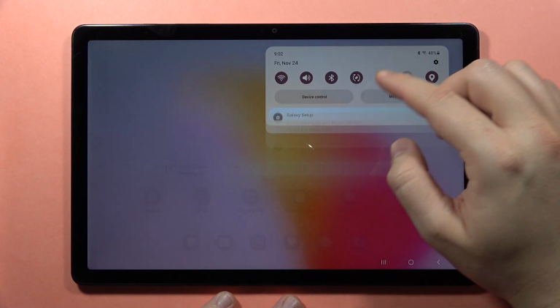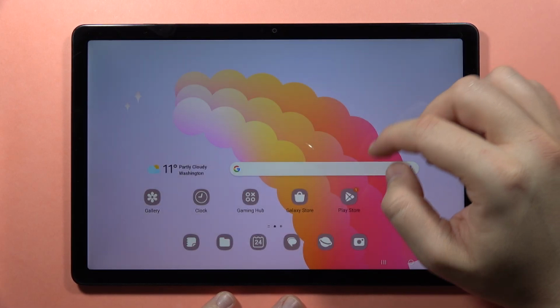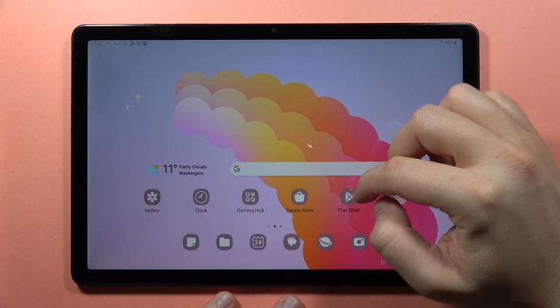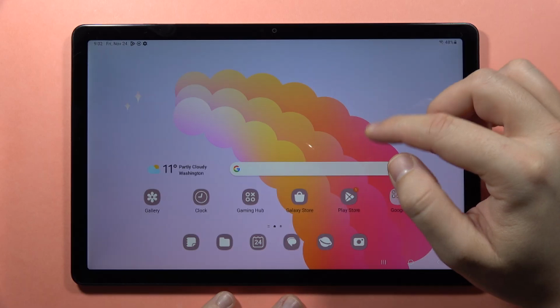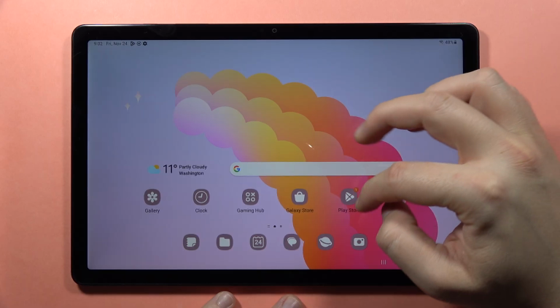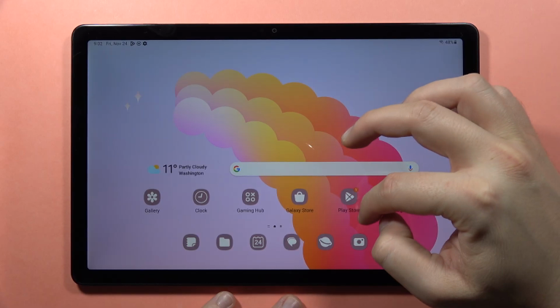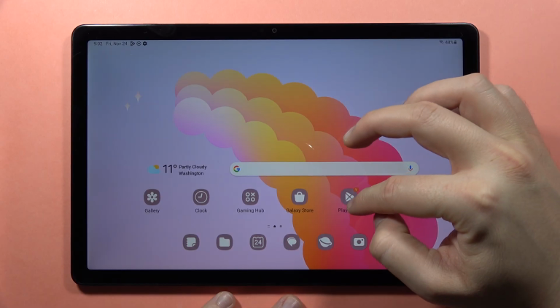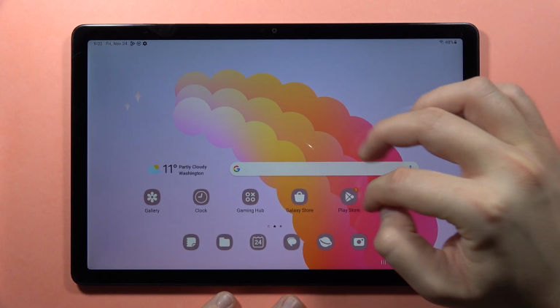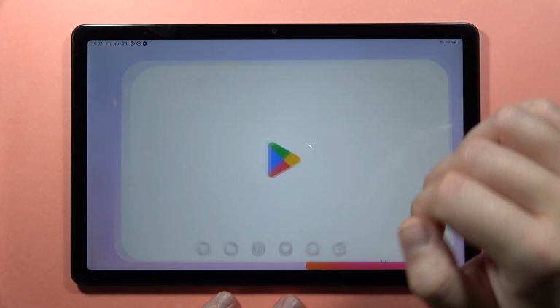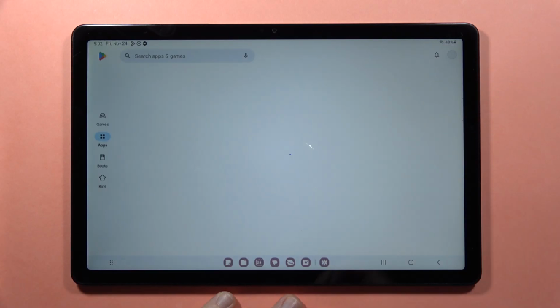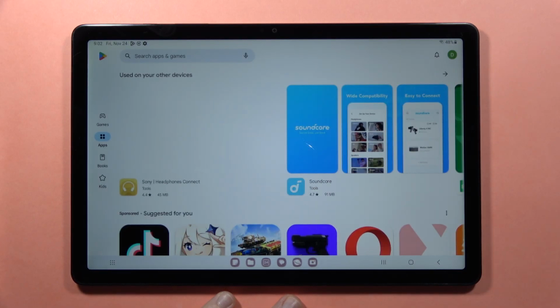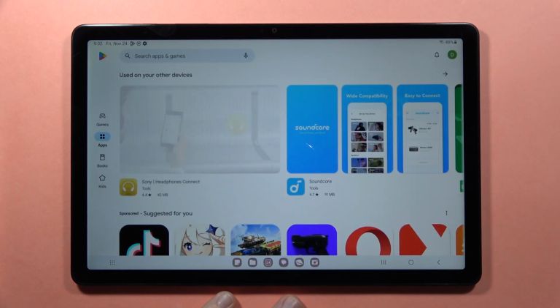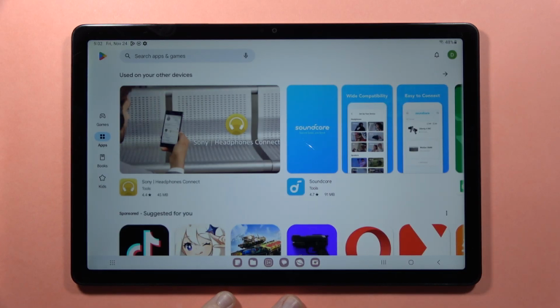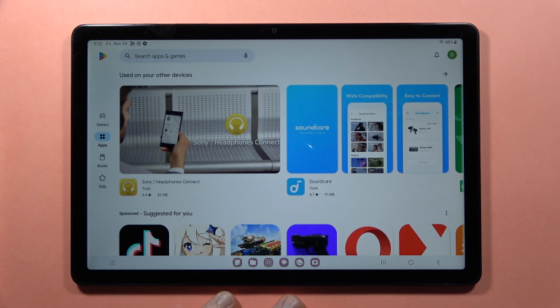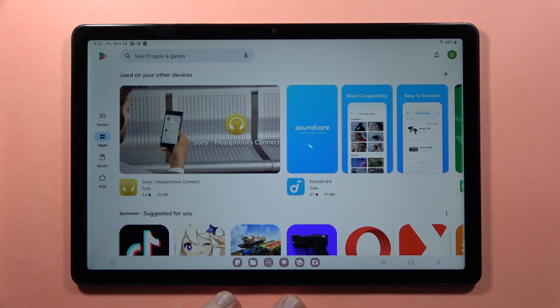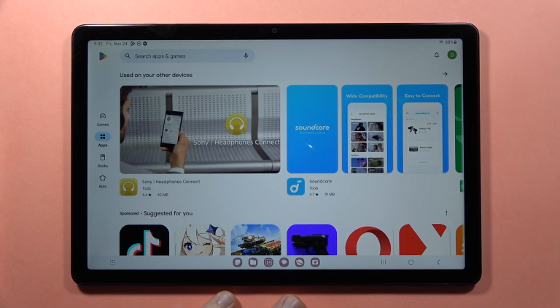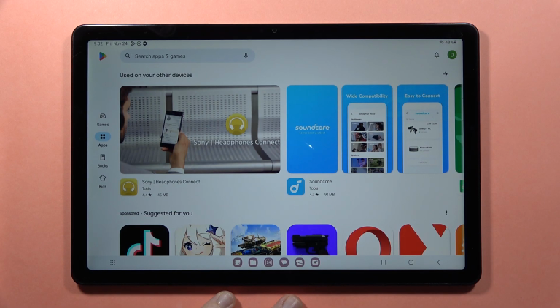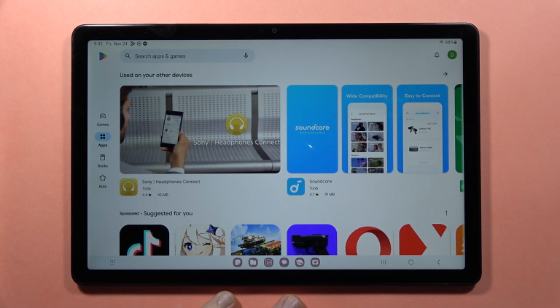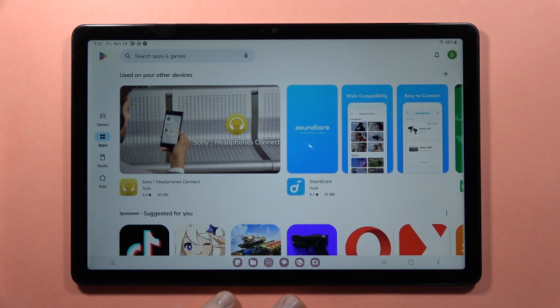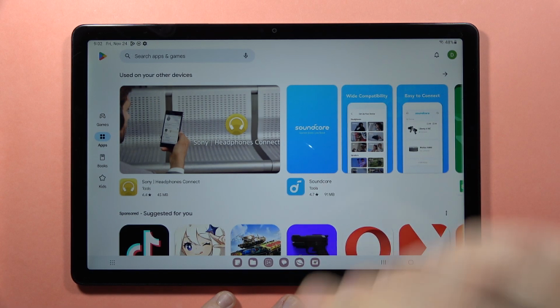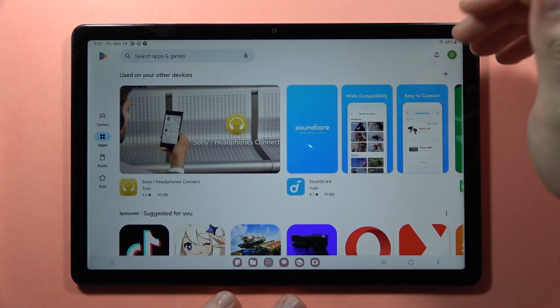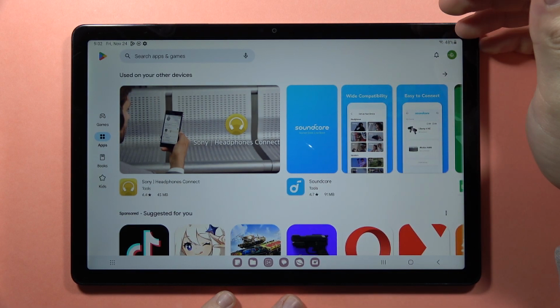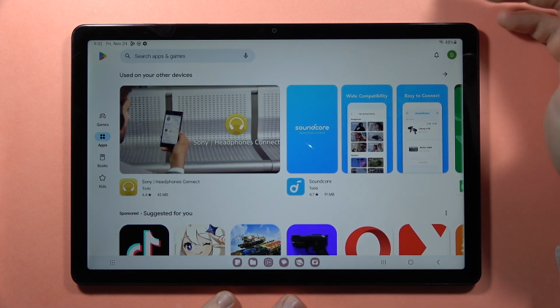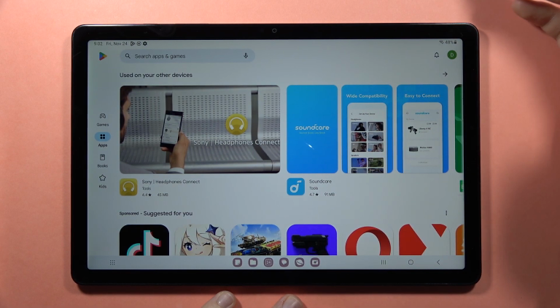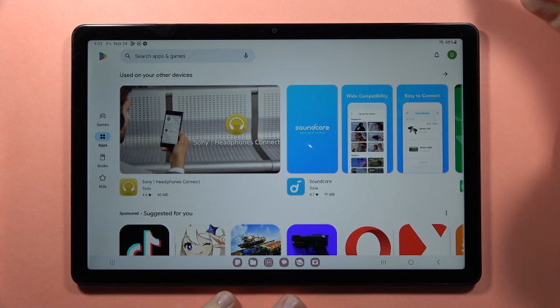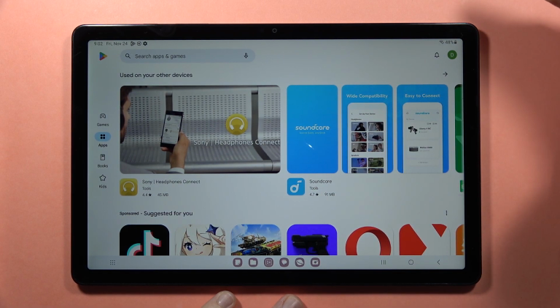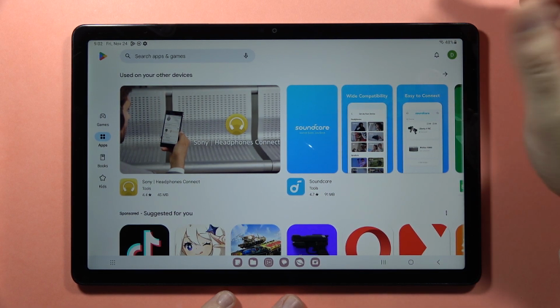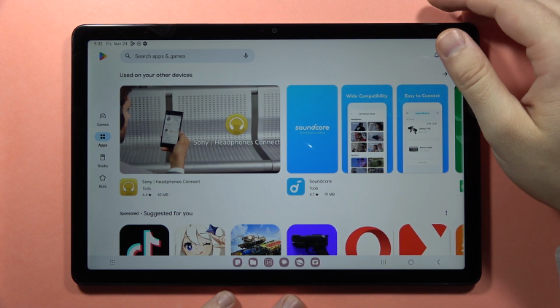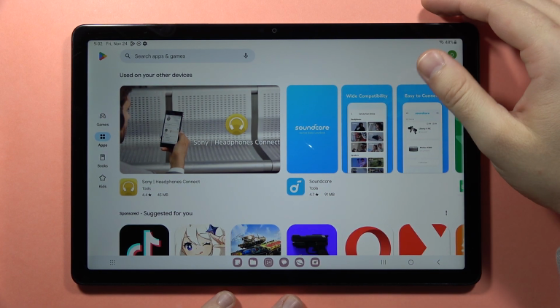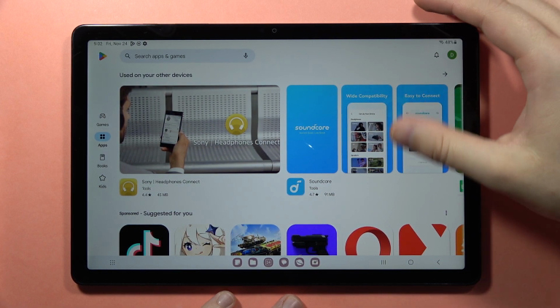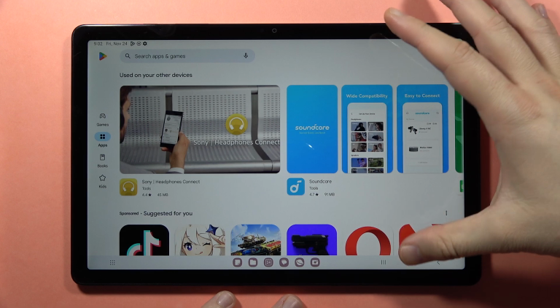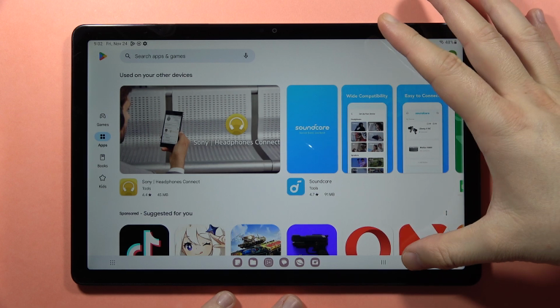Next, we have to go into the Play Store, and from here you have to select your printer plugin.